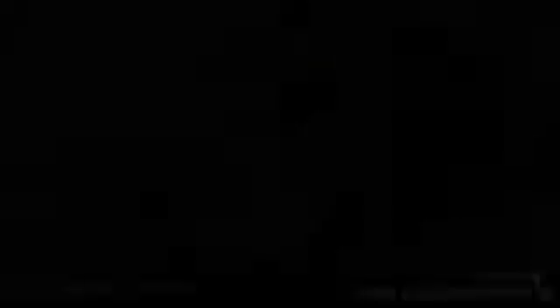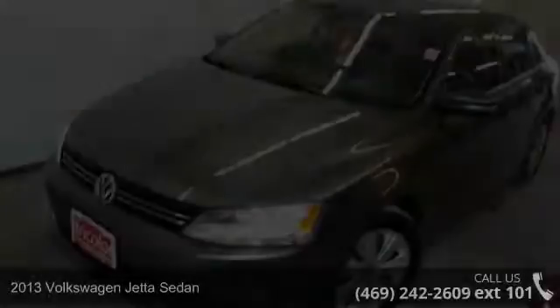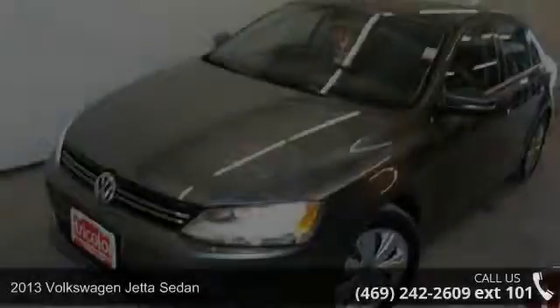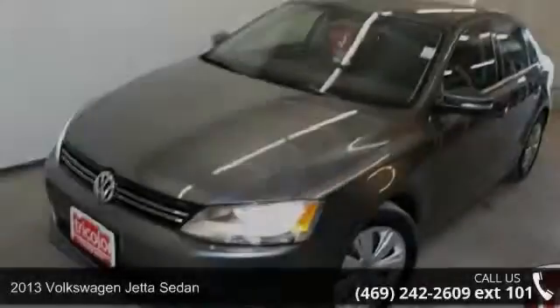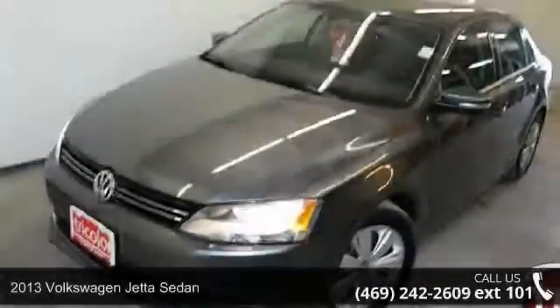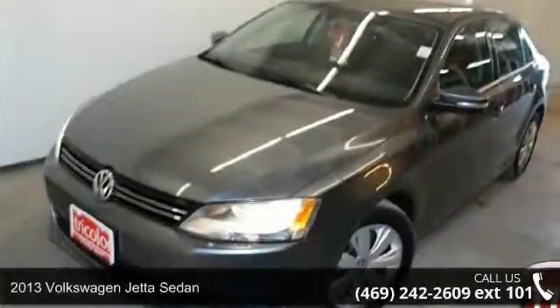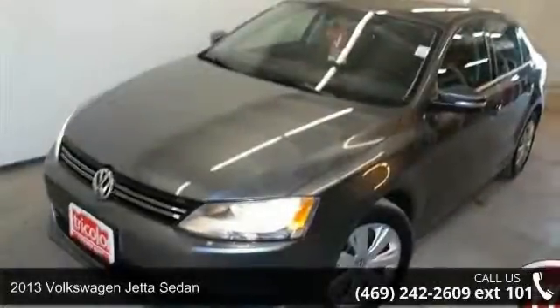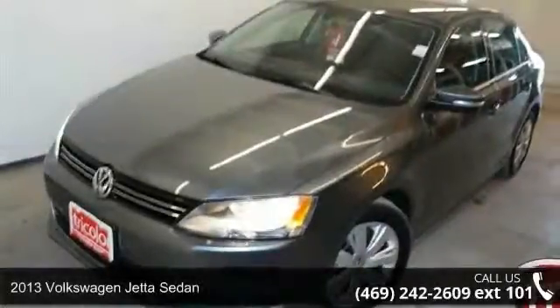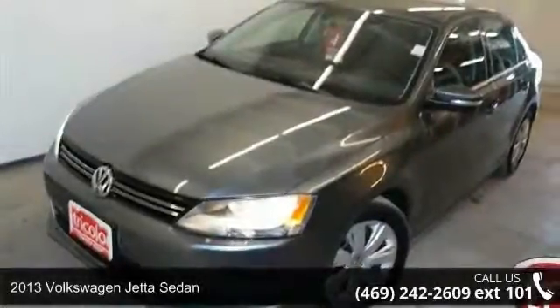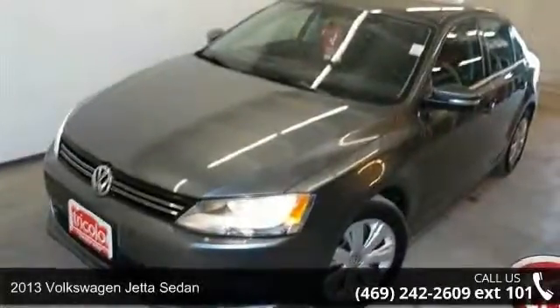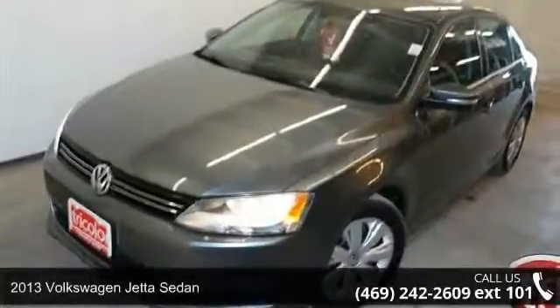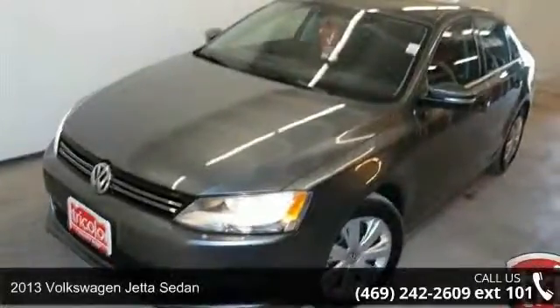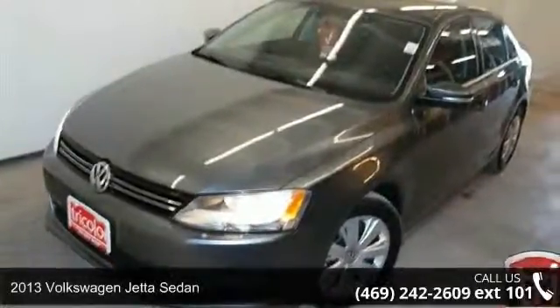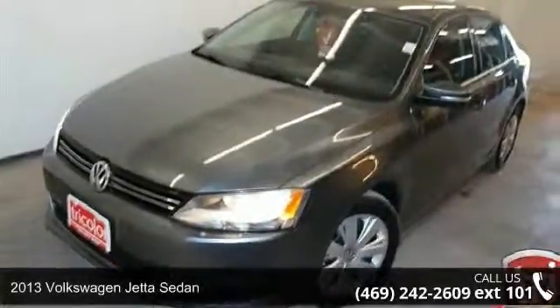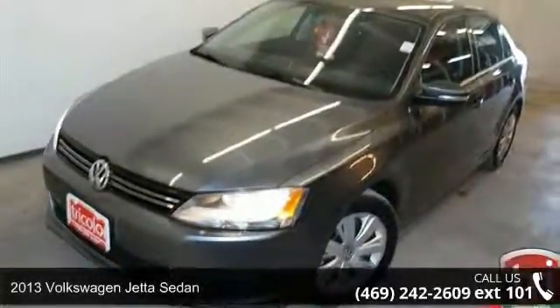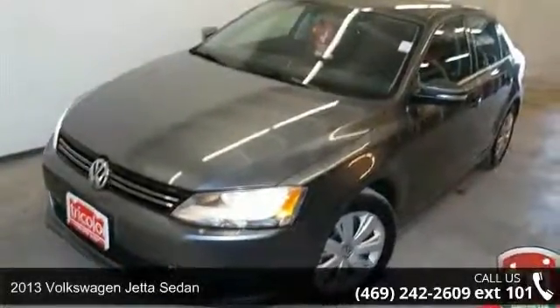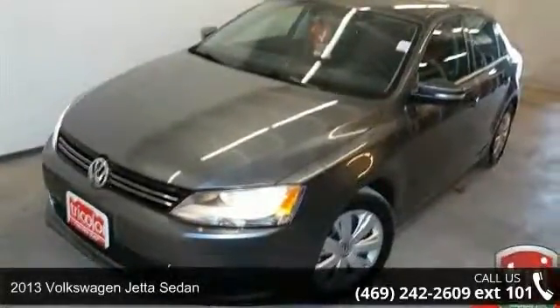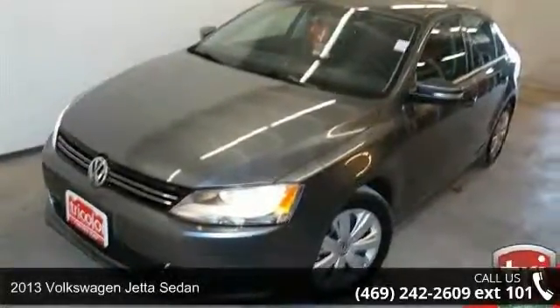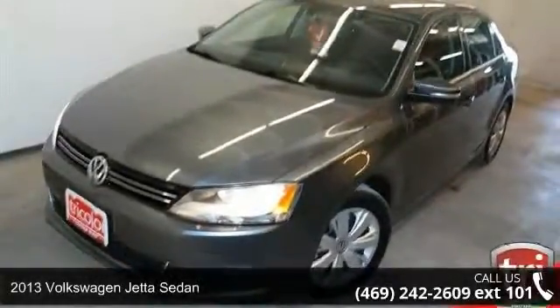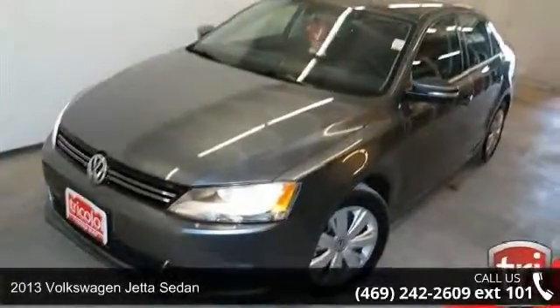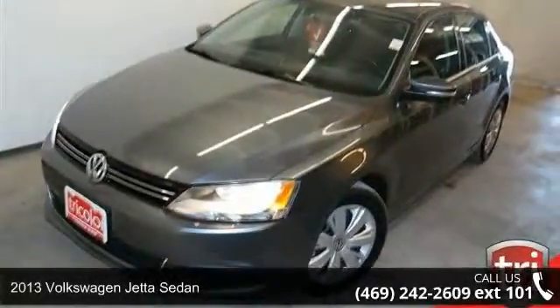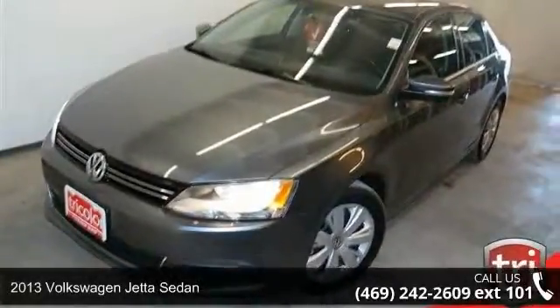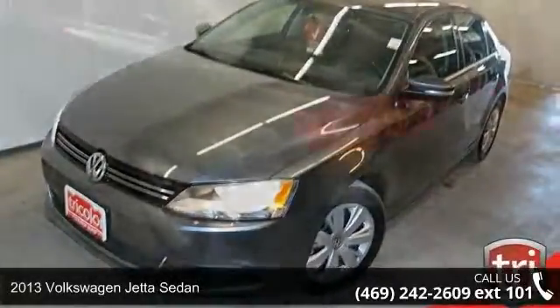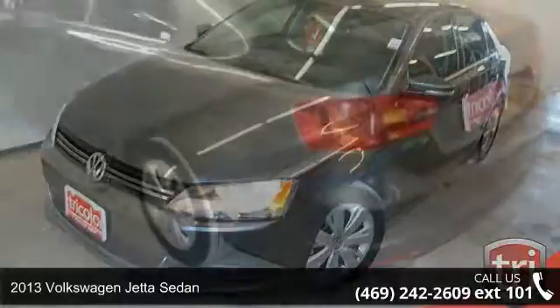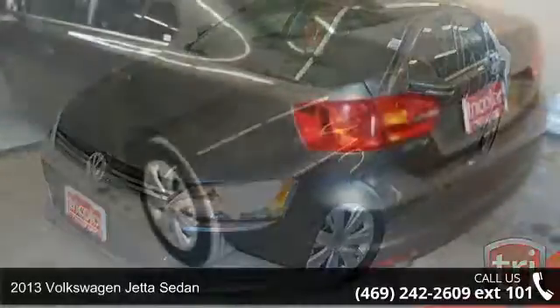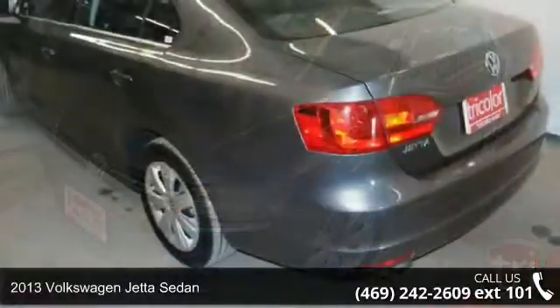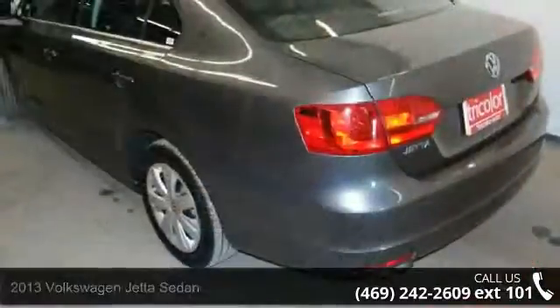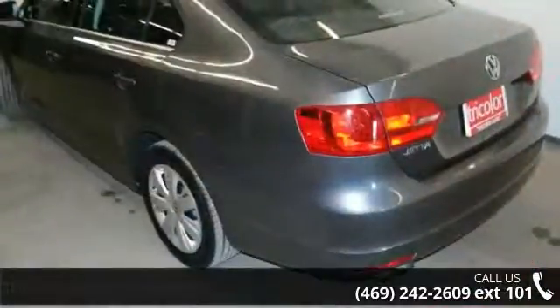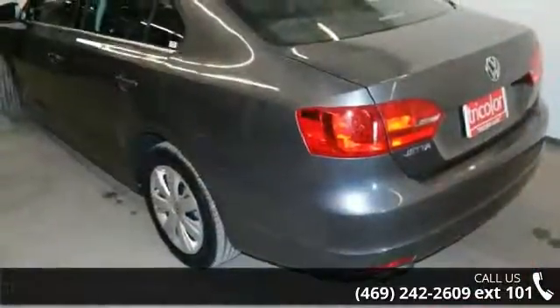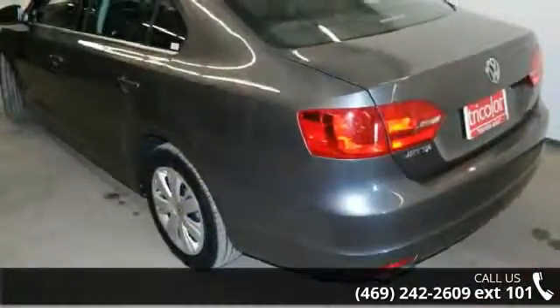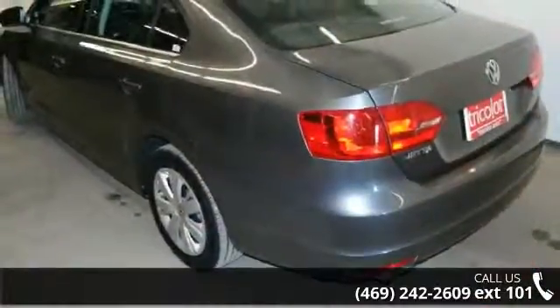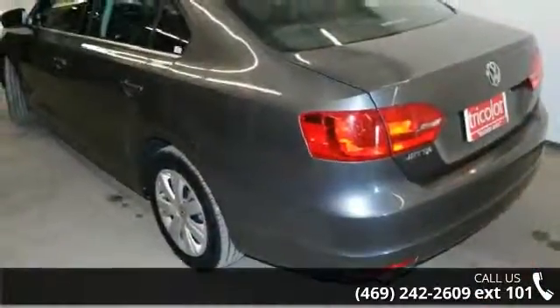Presenting the 2013 Volkswagen Jetta Sedan. If you are looking for a first-rate auto, this one could be yours today.